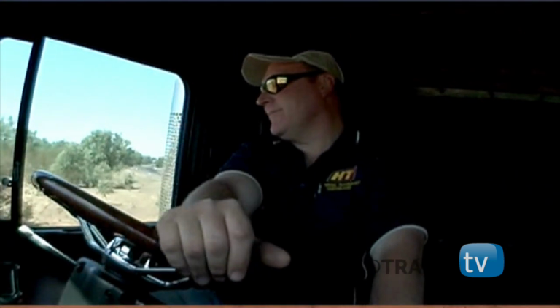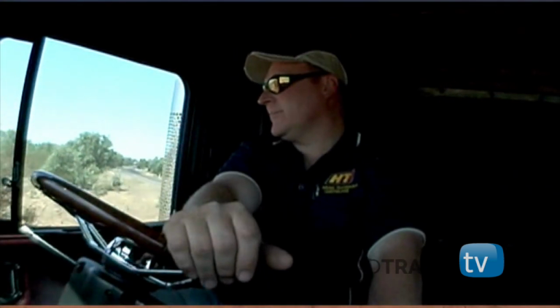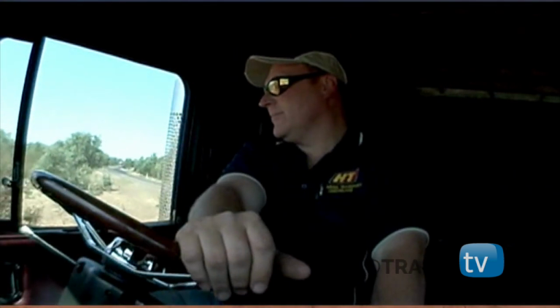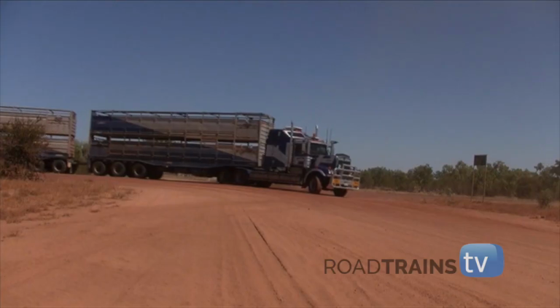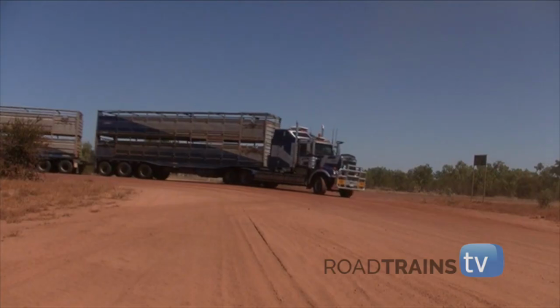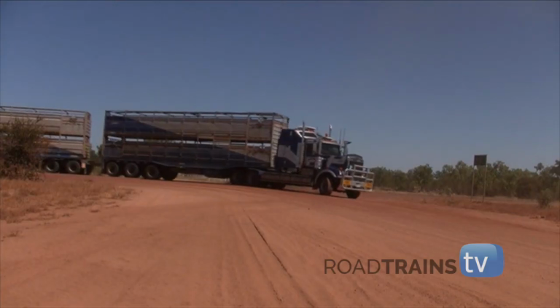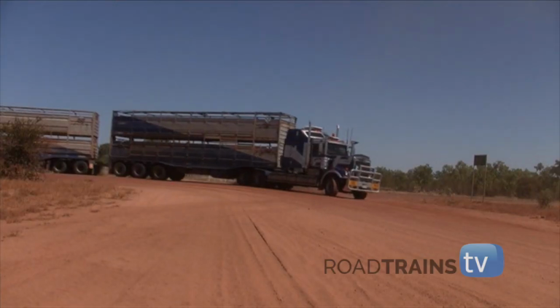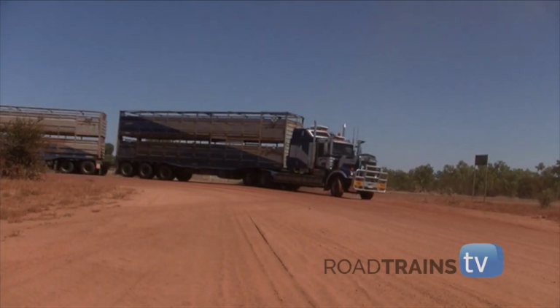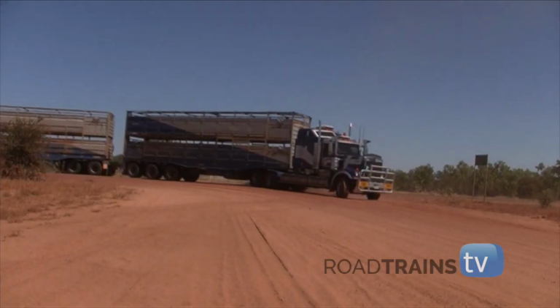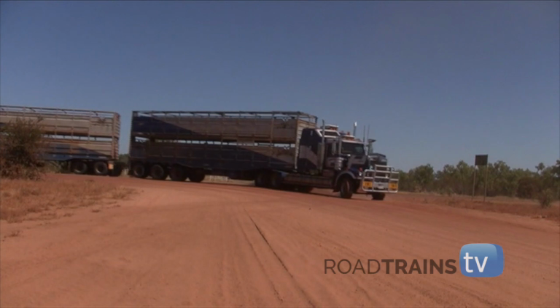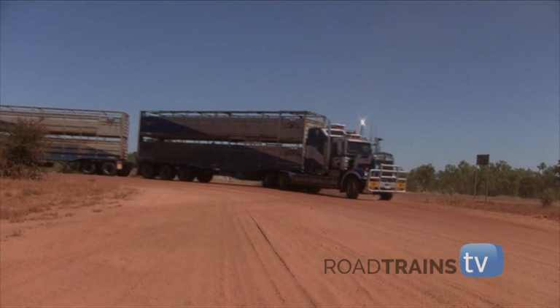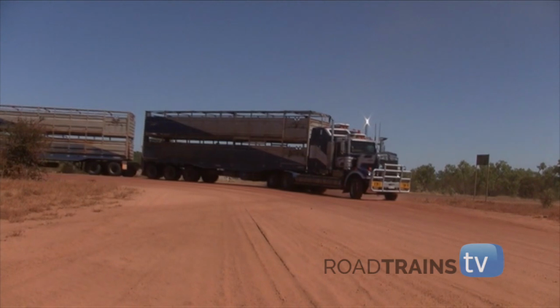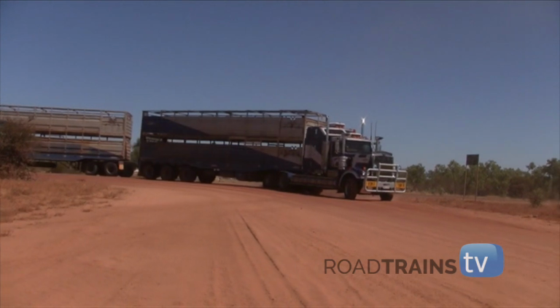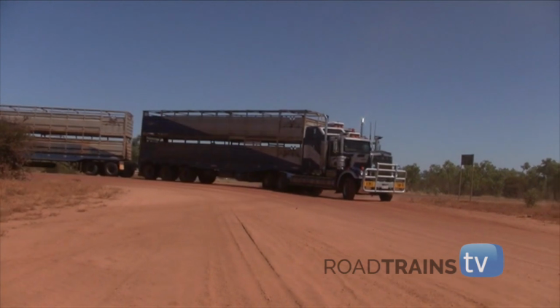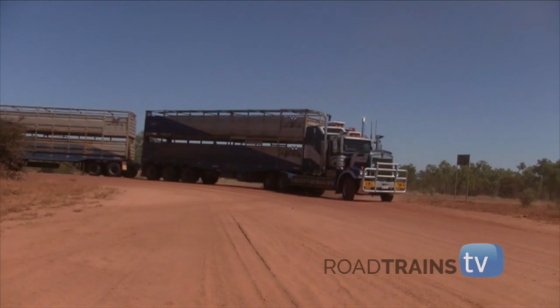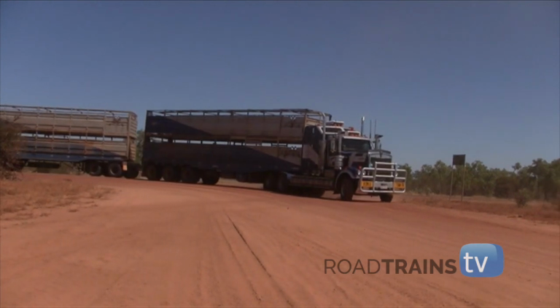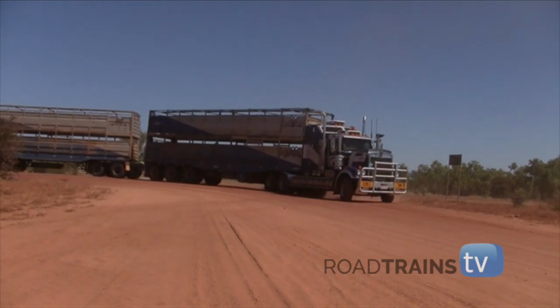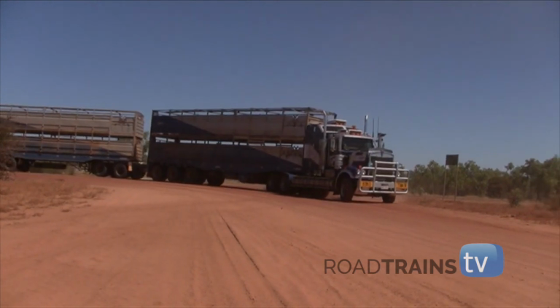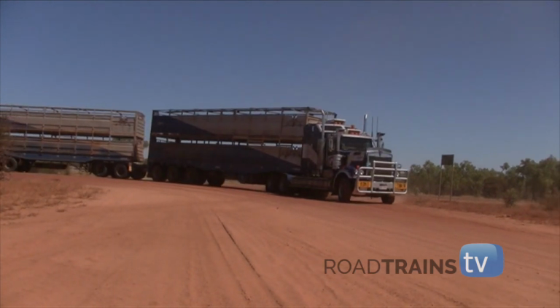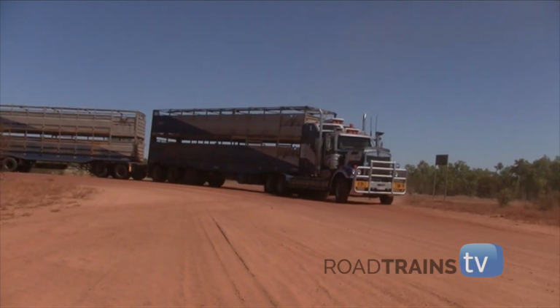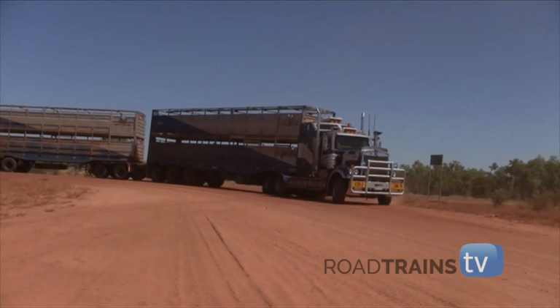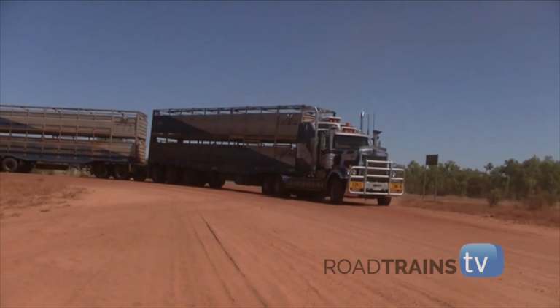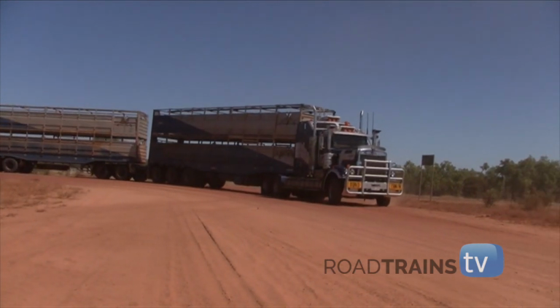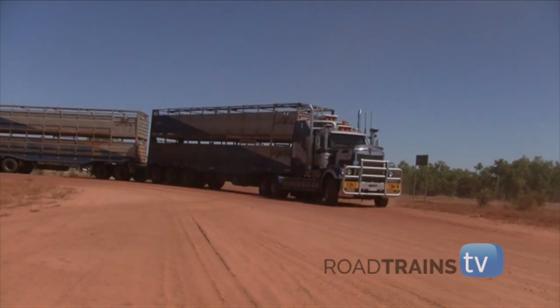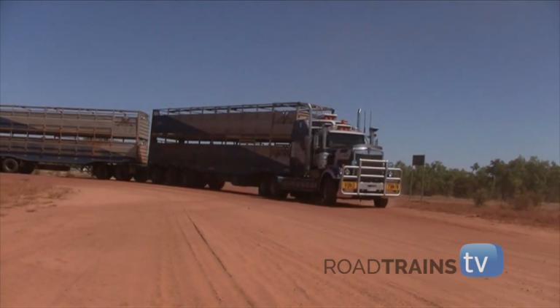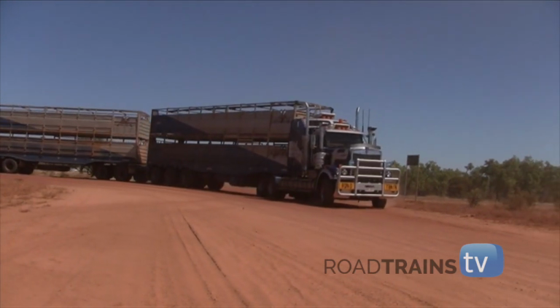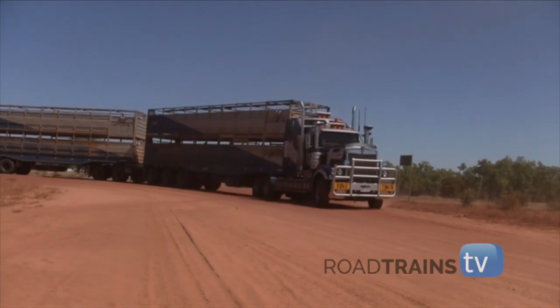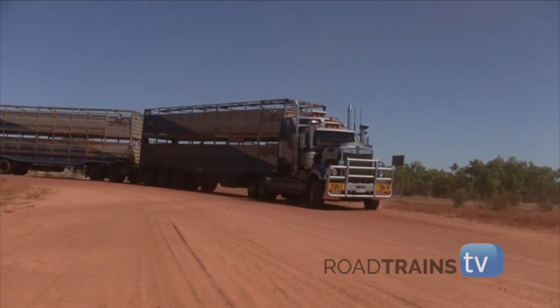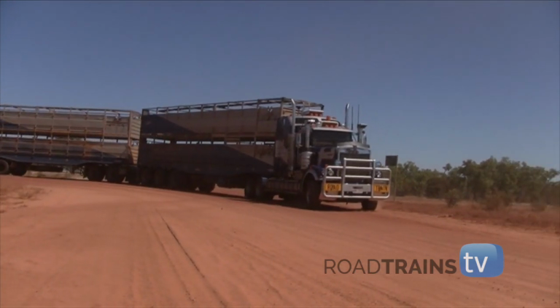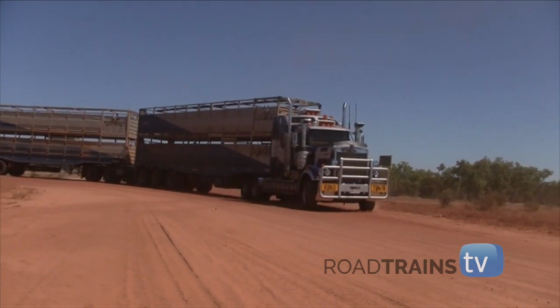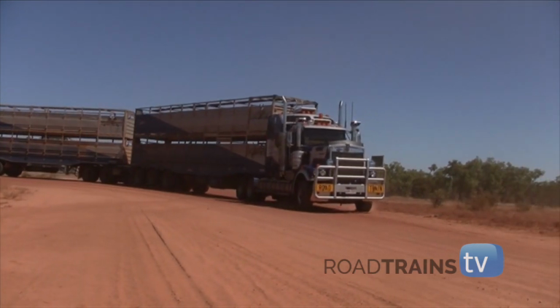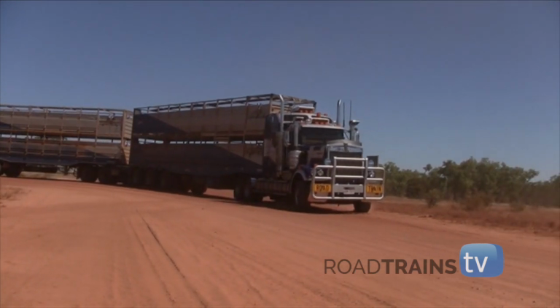The end of the bitumen road. From here on, it's dirt all the way to the cattle station's yards.